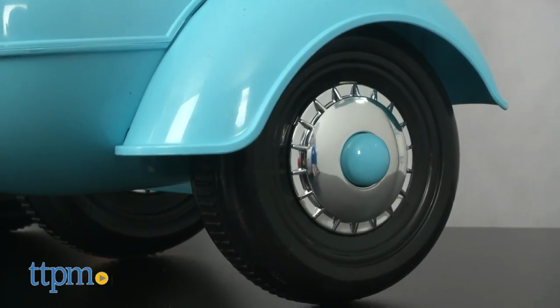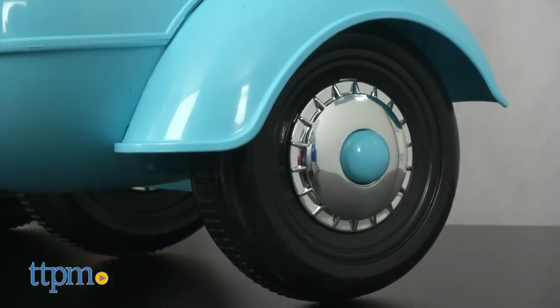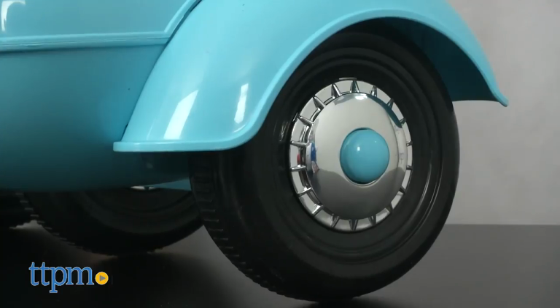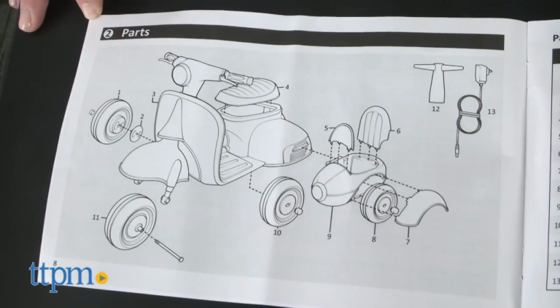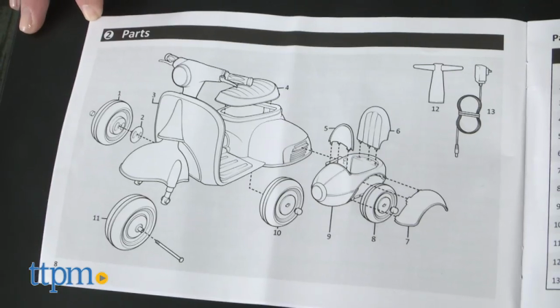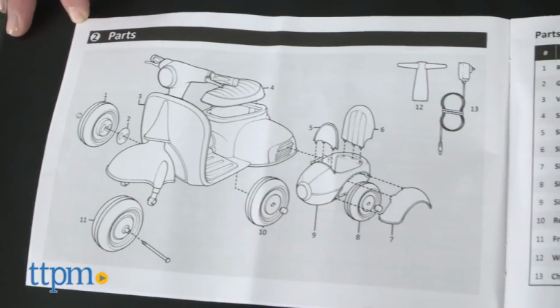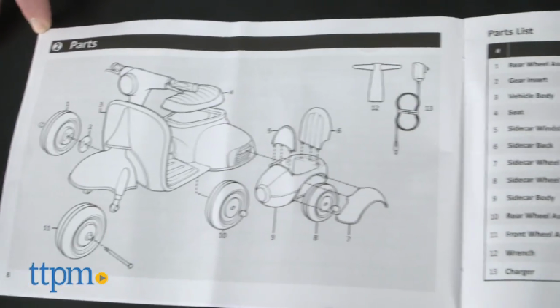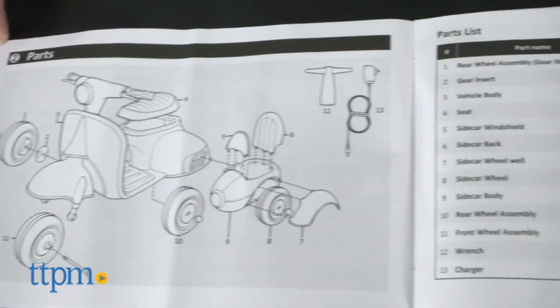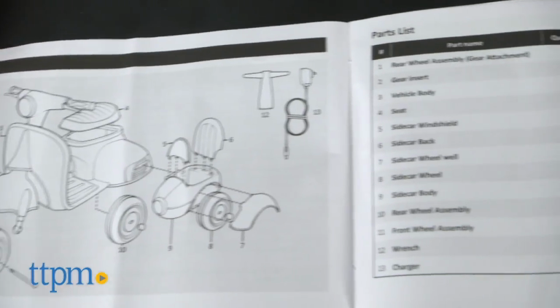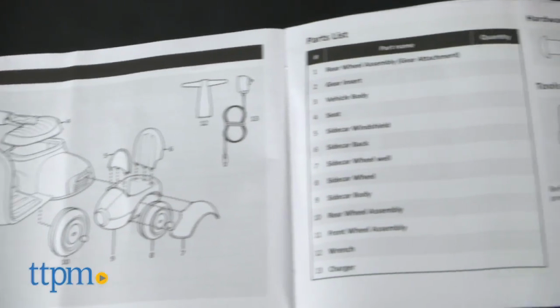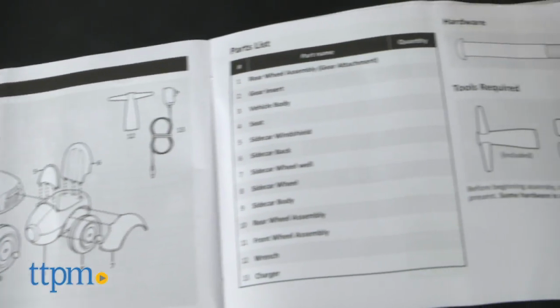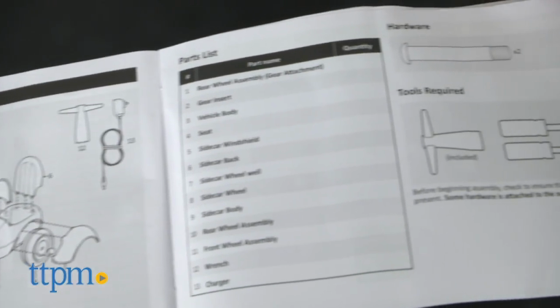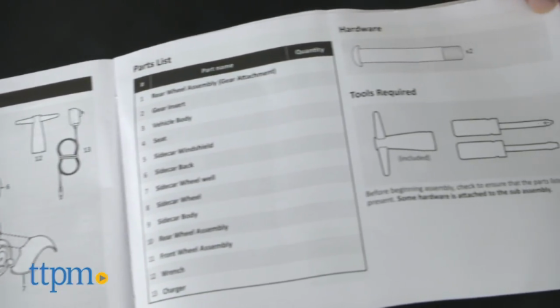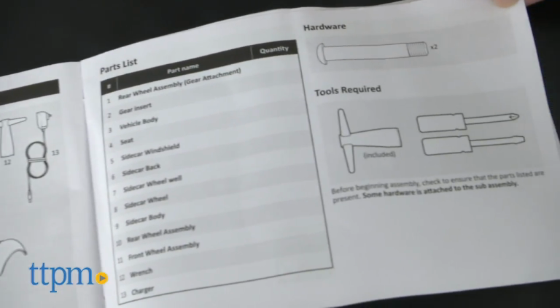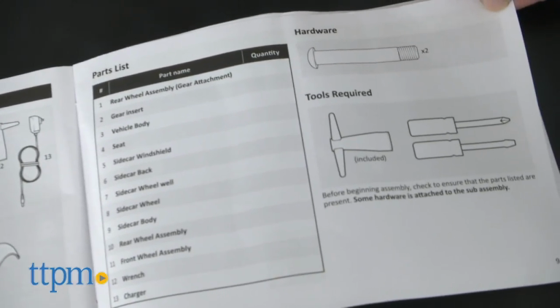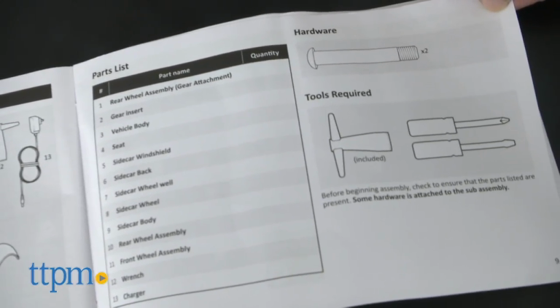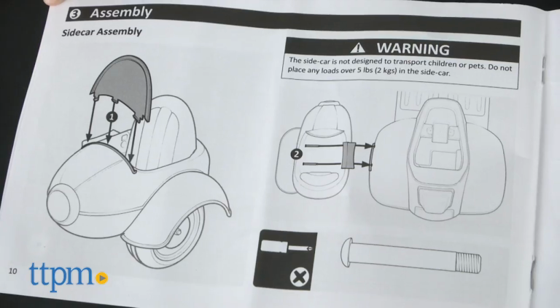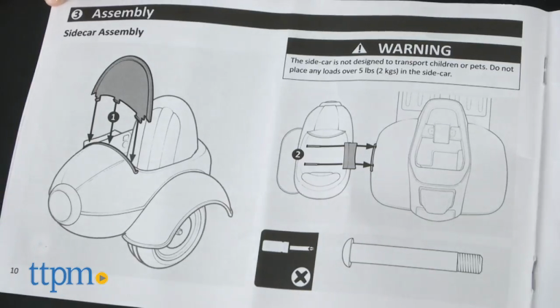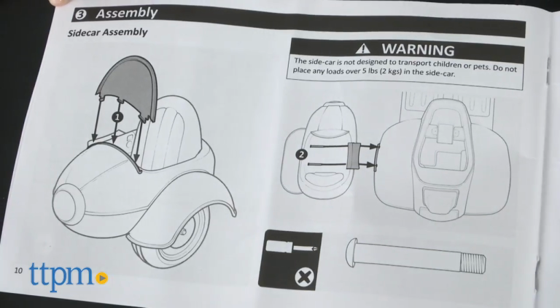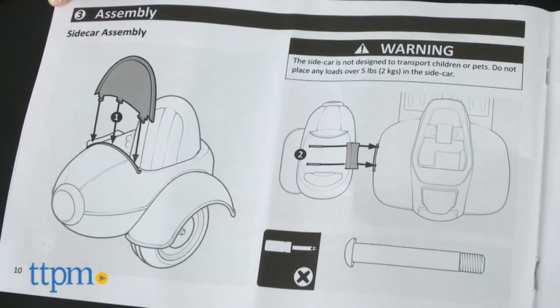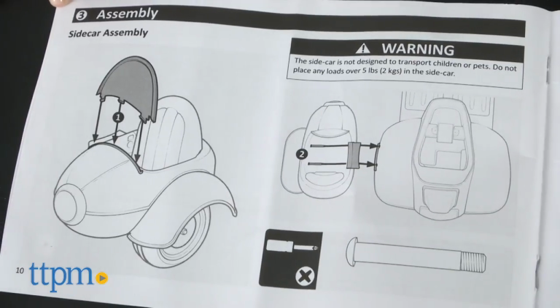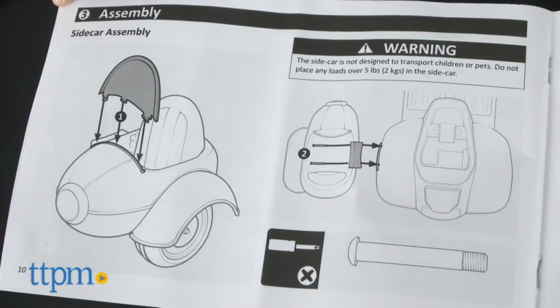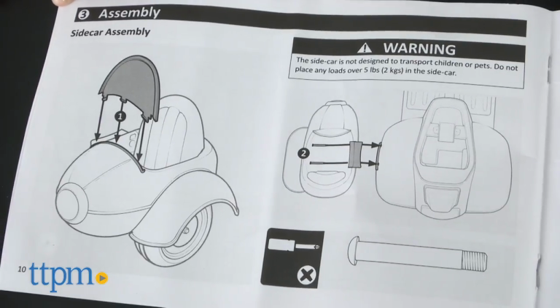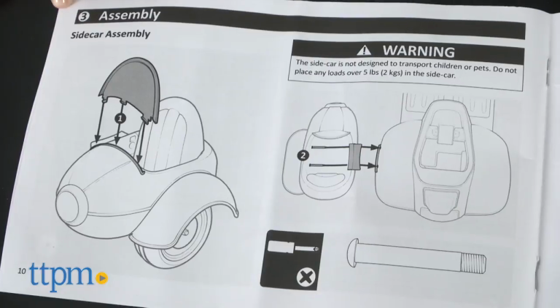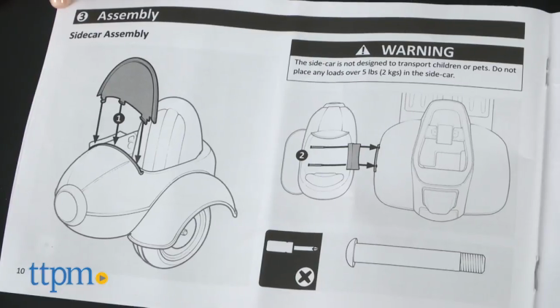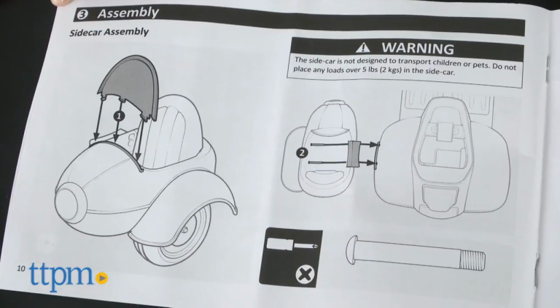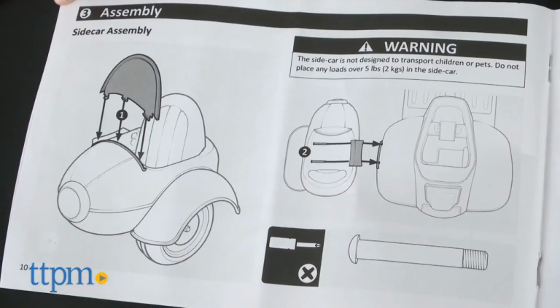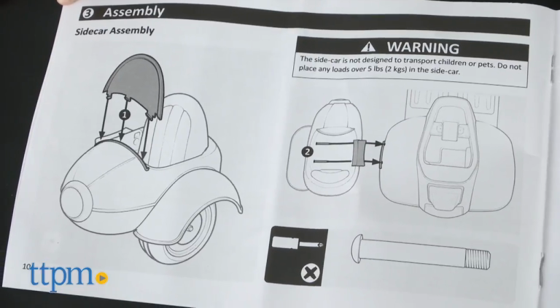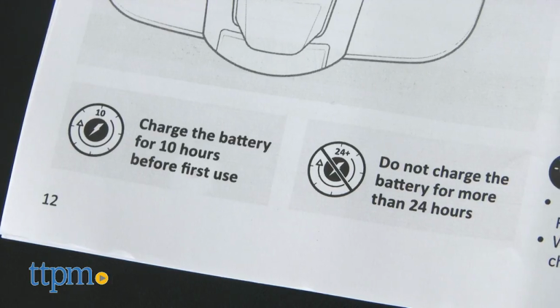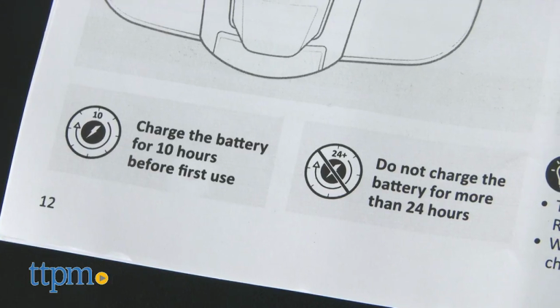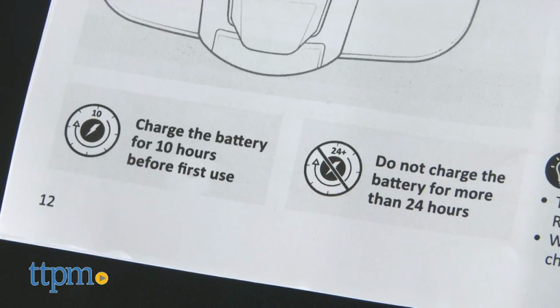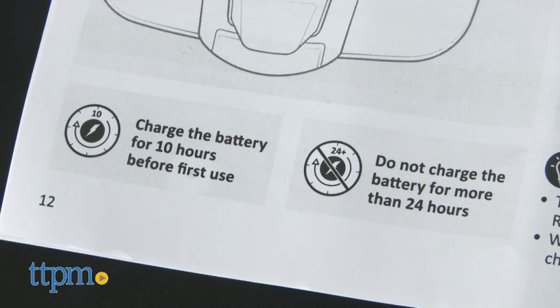This goes at a max speed of 1.5 miles per hour. Adult assembly is required, but is easy to do. It takes at least 10 hours to charge the battery.